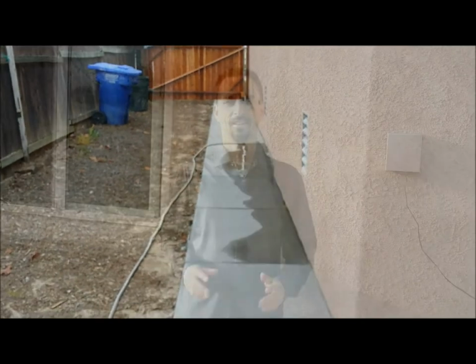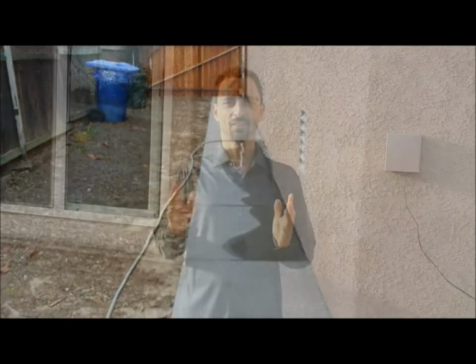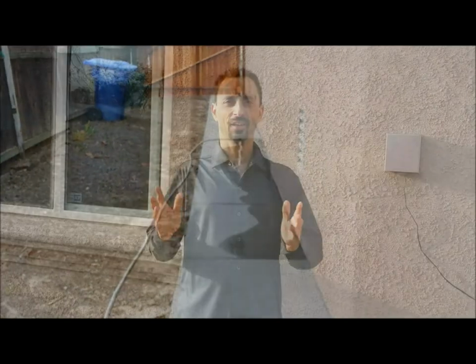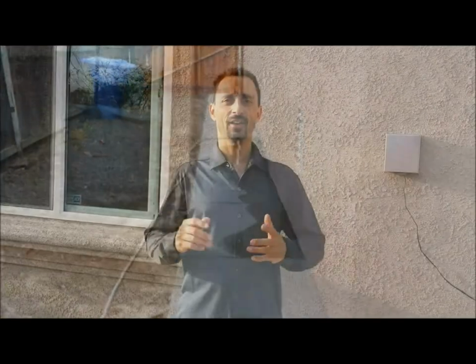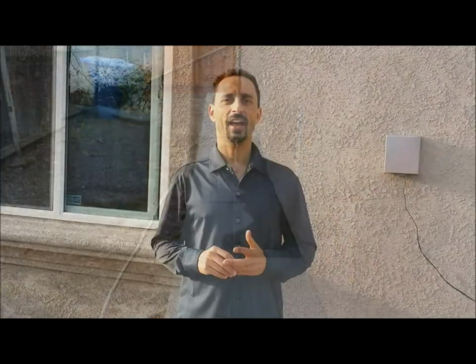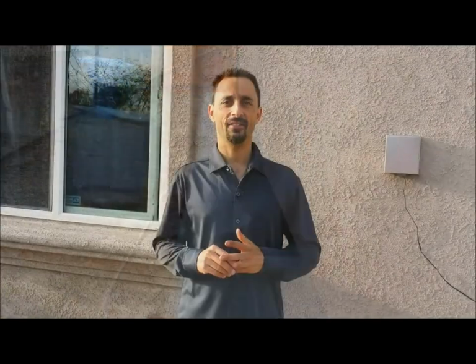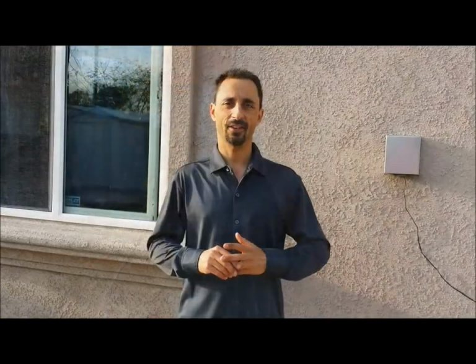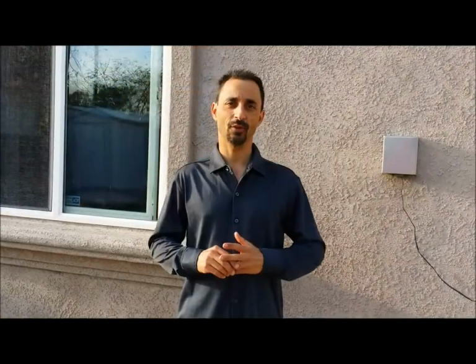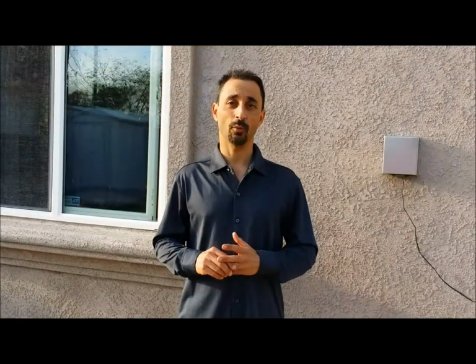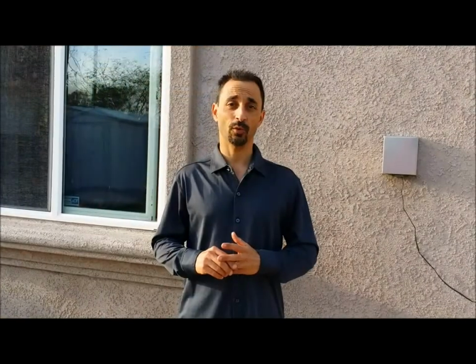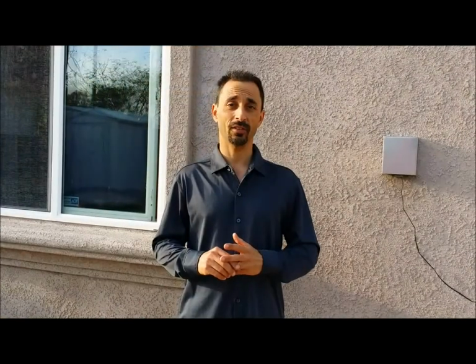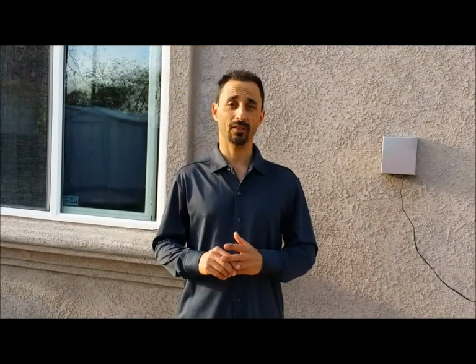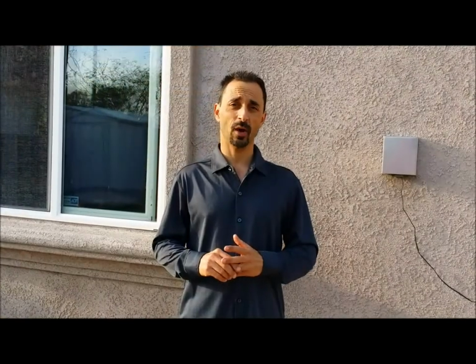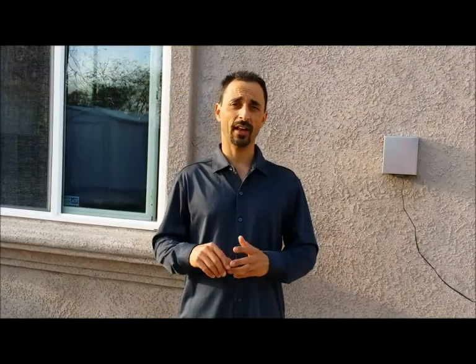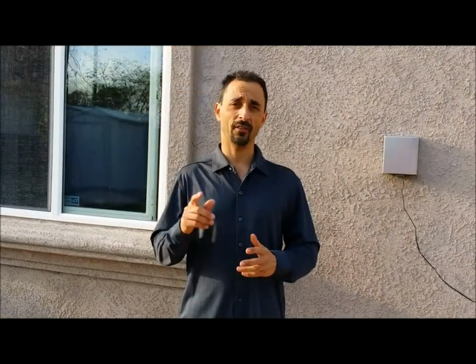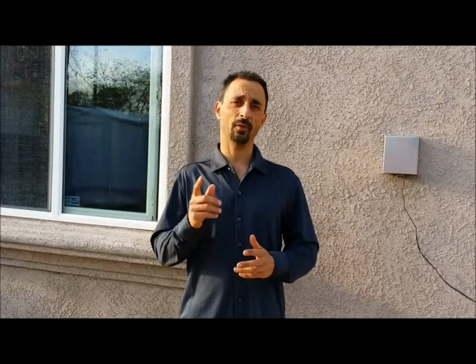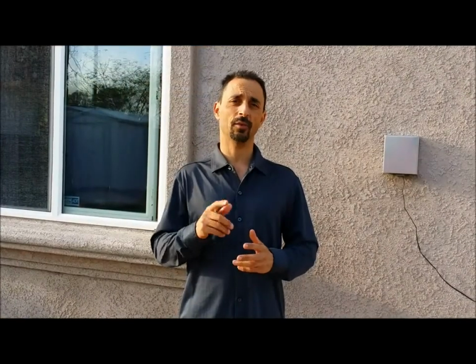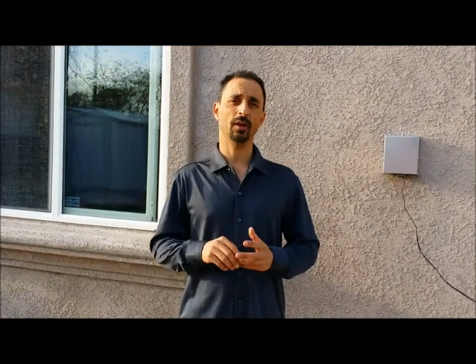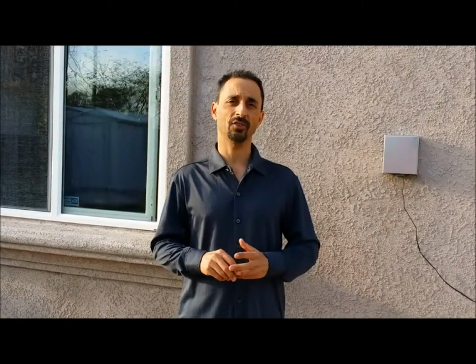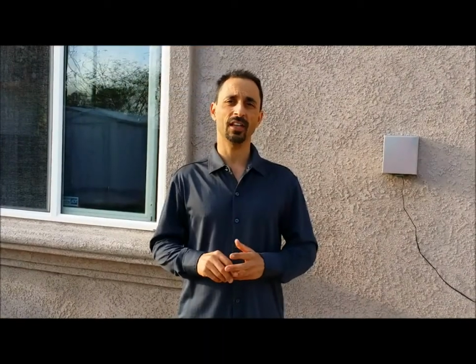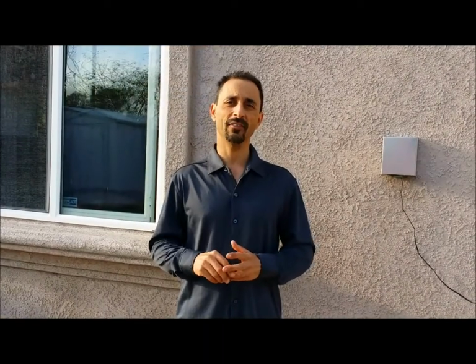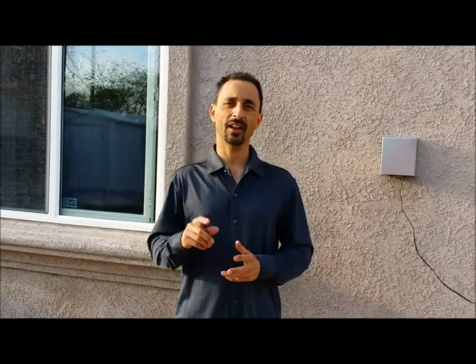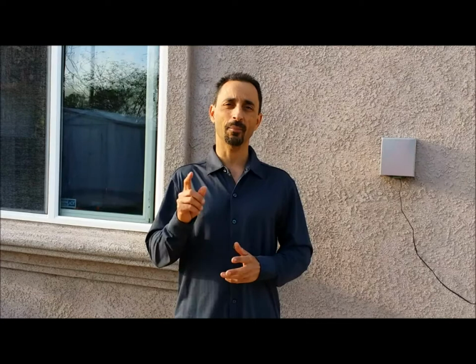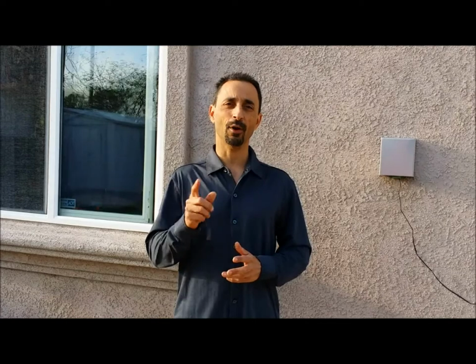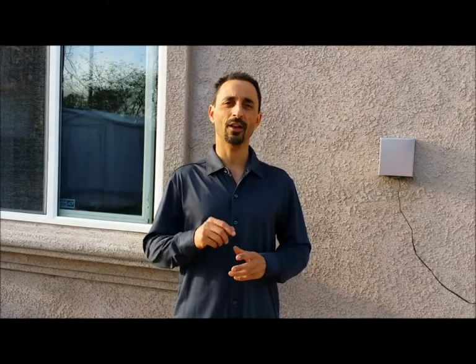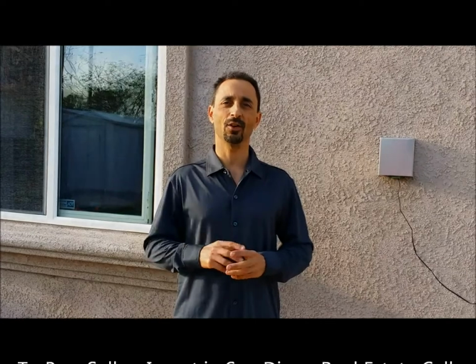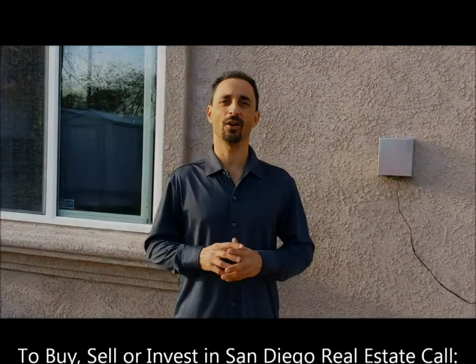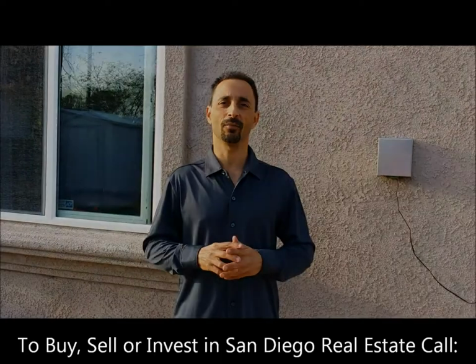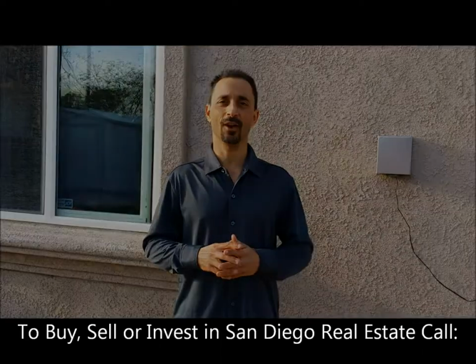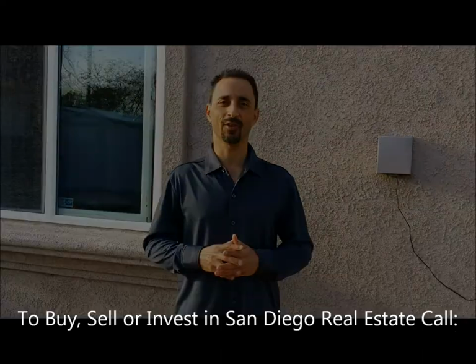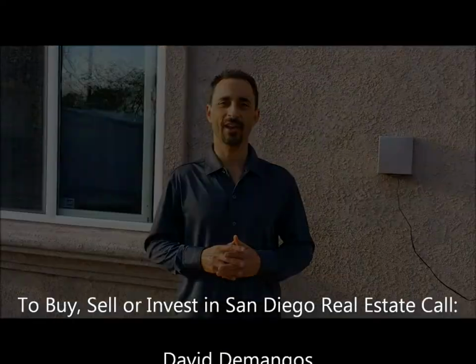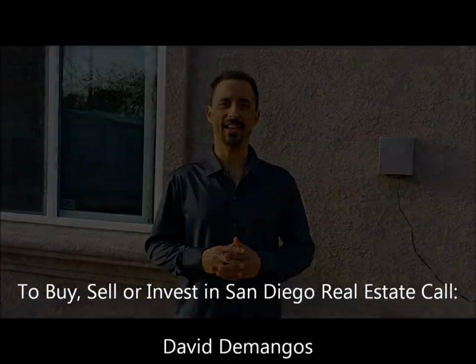So there you have it — a few more reasons why to have a home inspection, even on a brand new home. You have a great day.